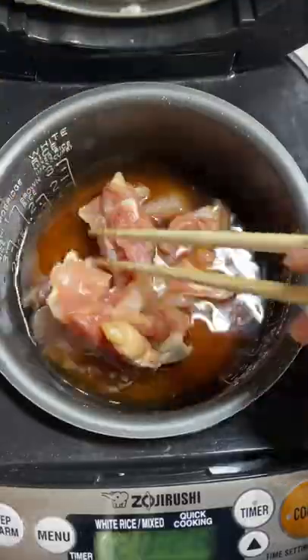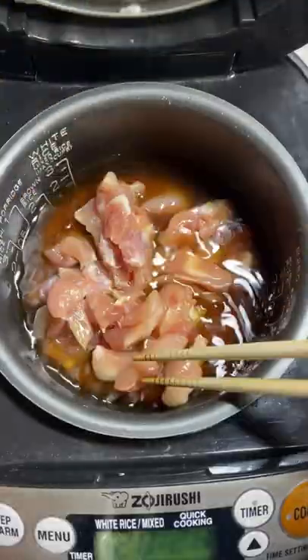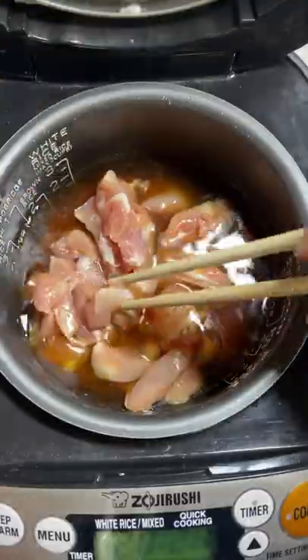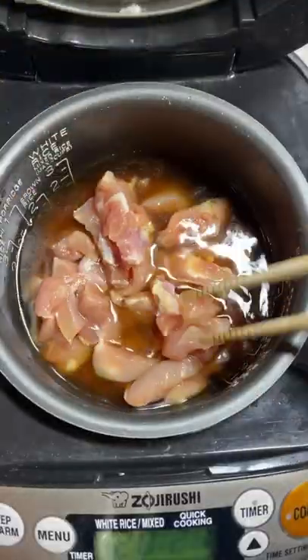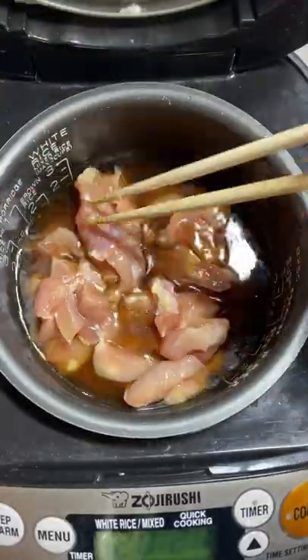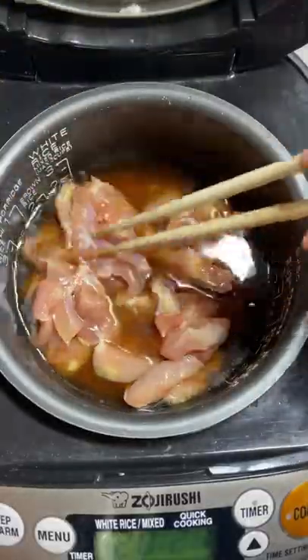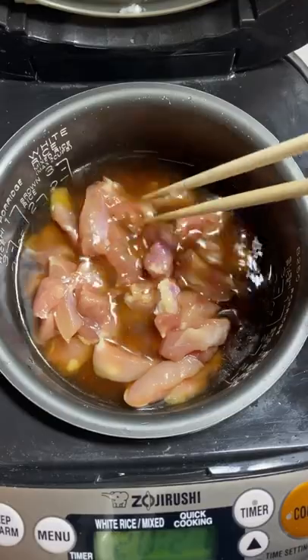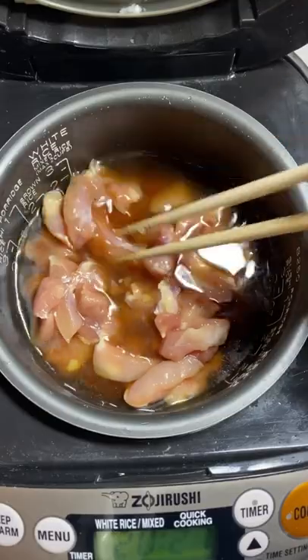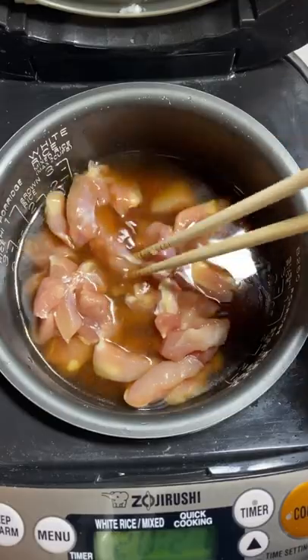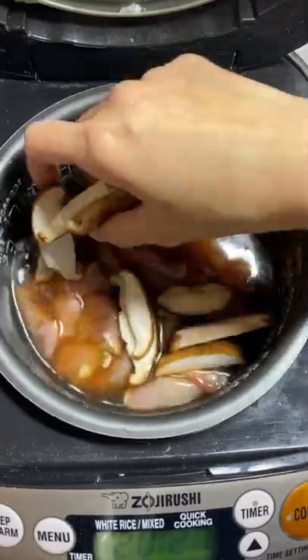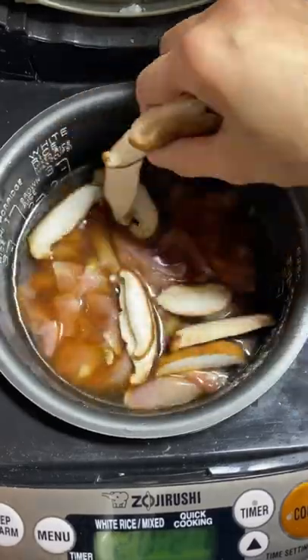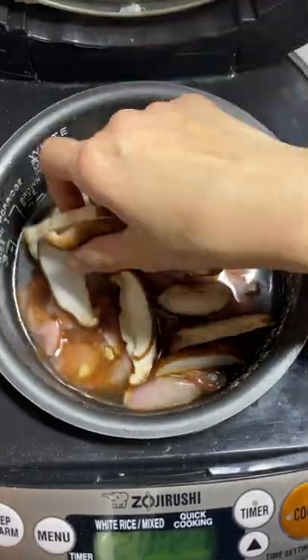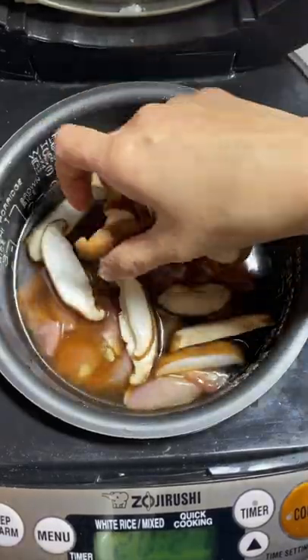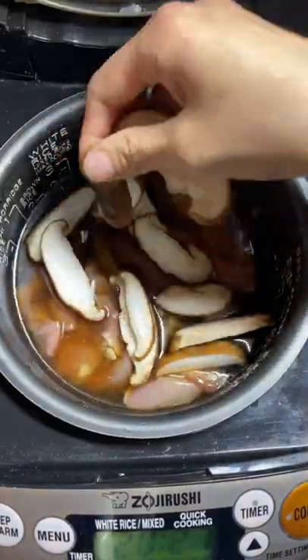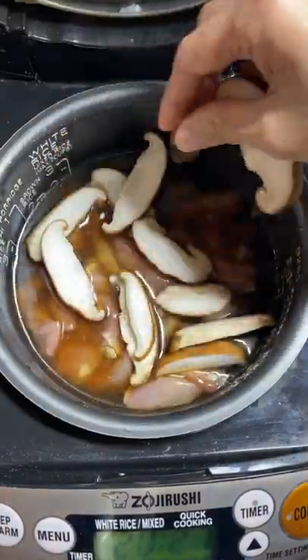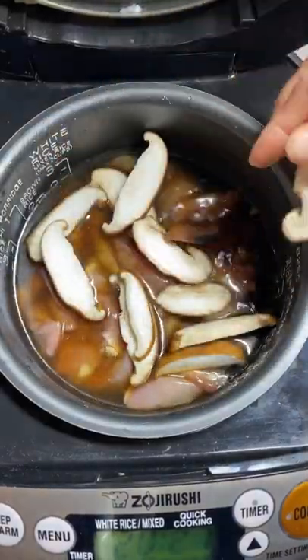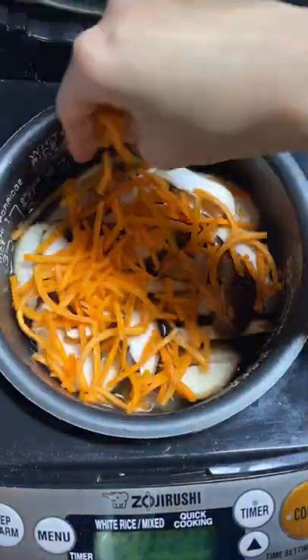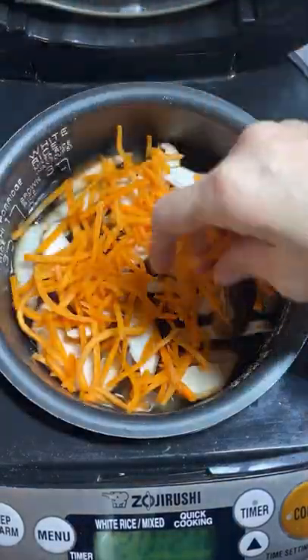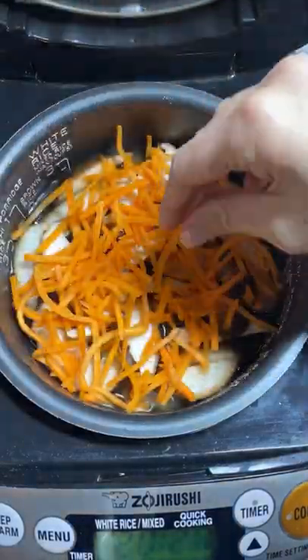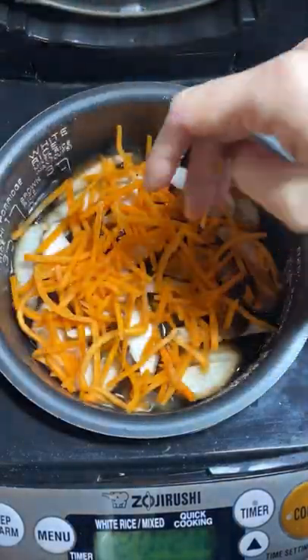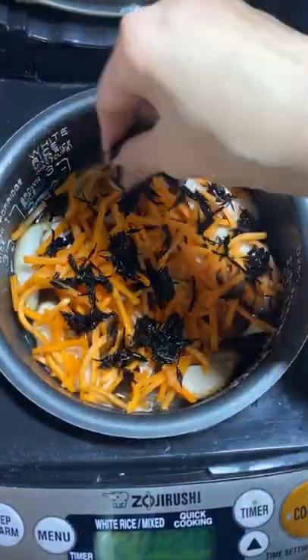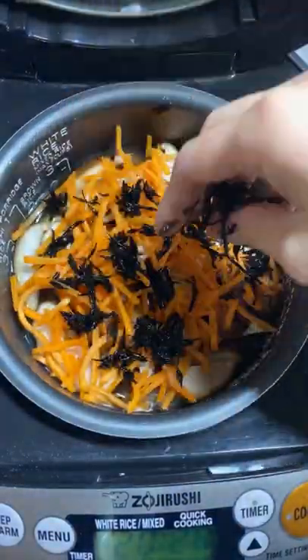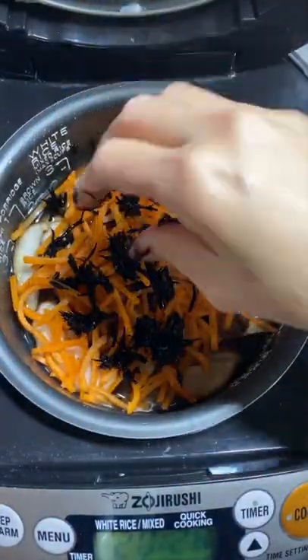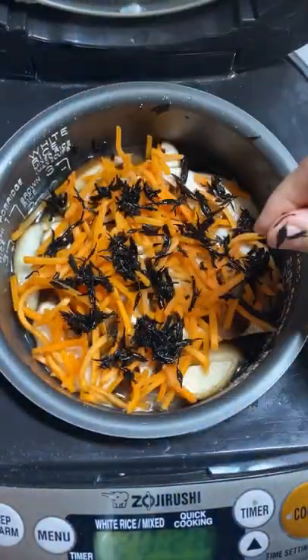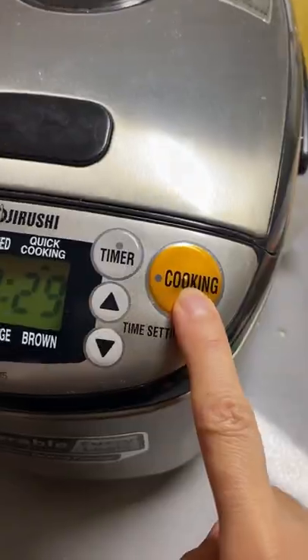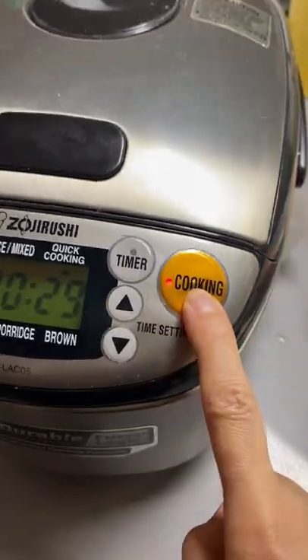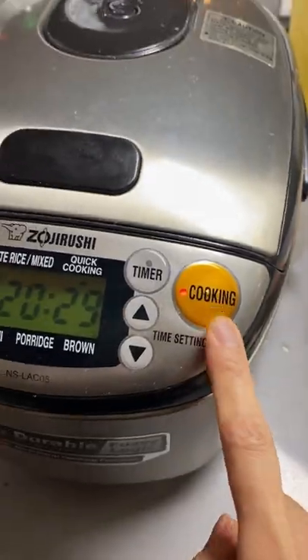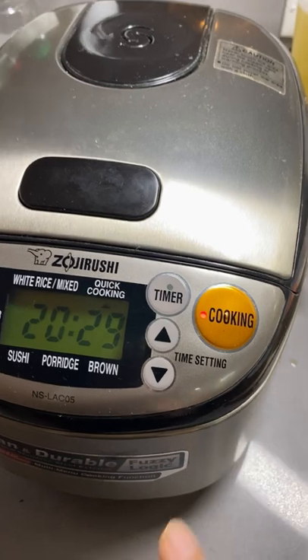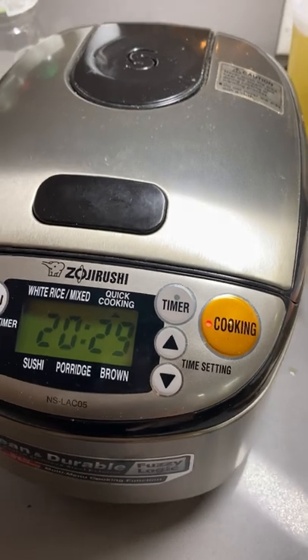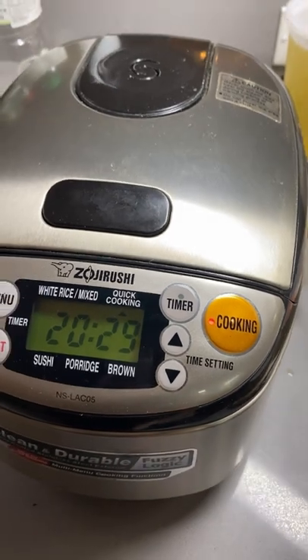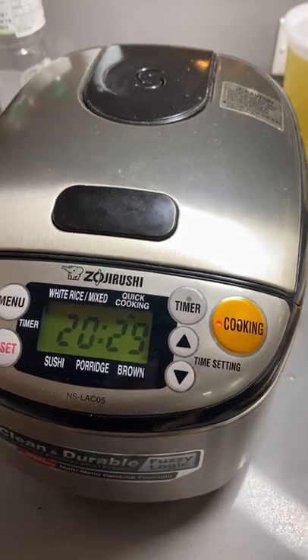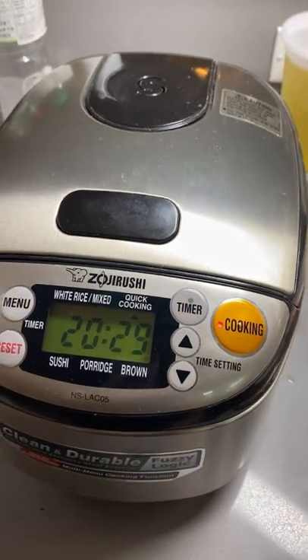Distribute the chicken evenly on top, then add the shiitake, carrots, and hijiki. Then let the rice cooker sing its song.